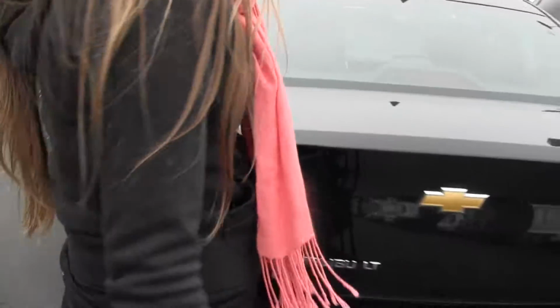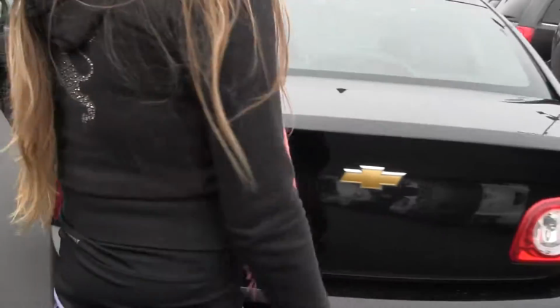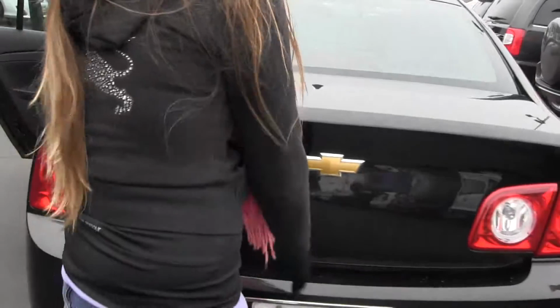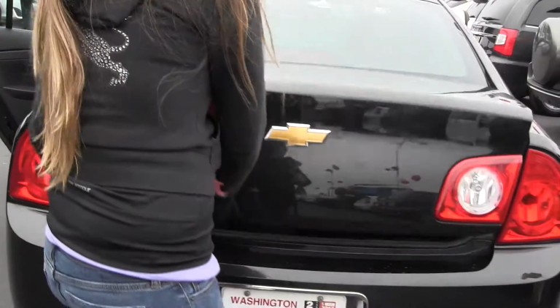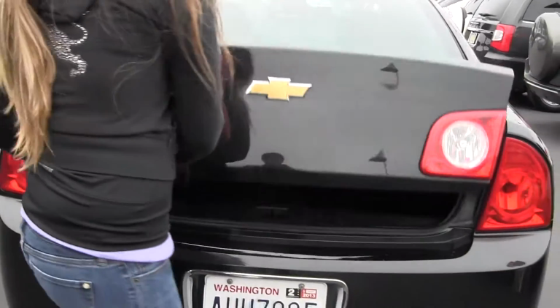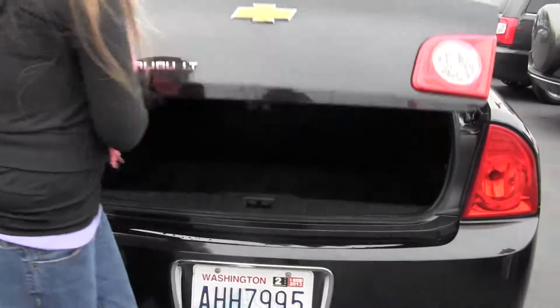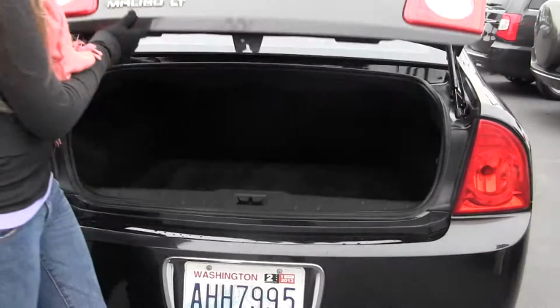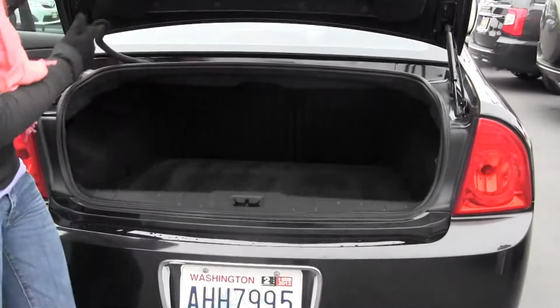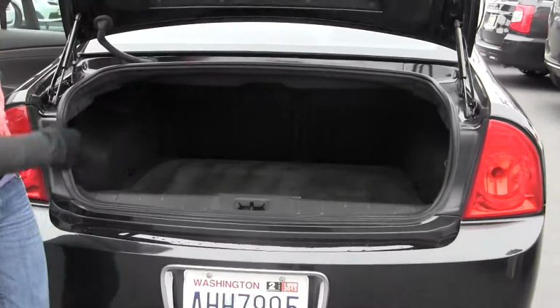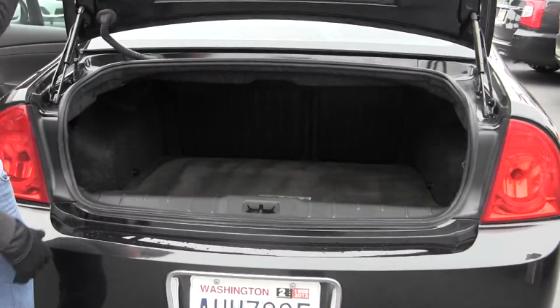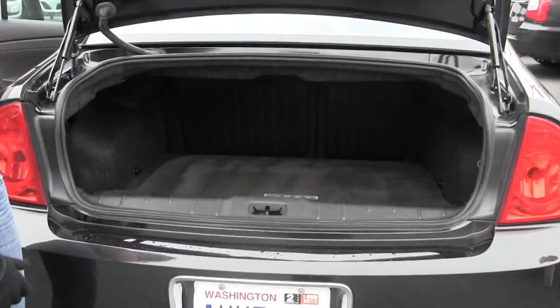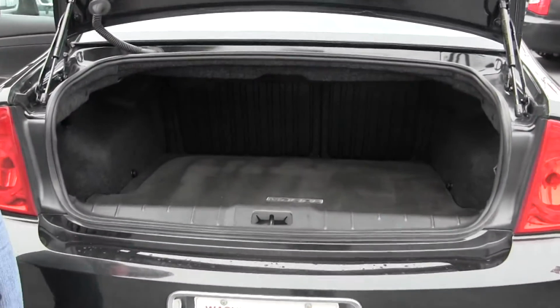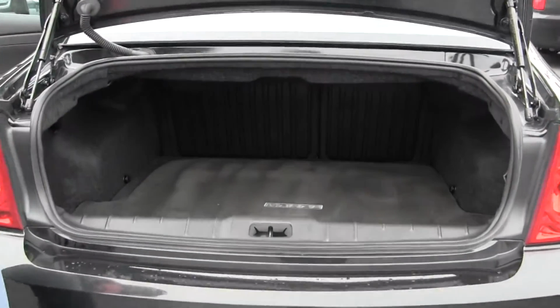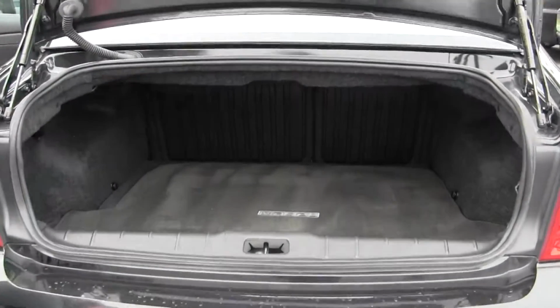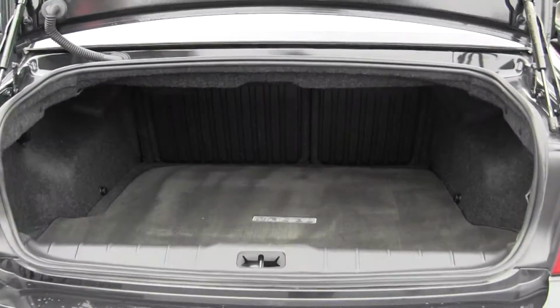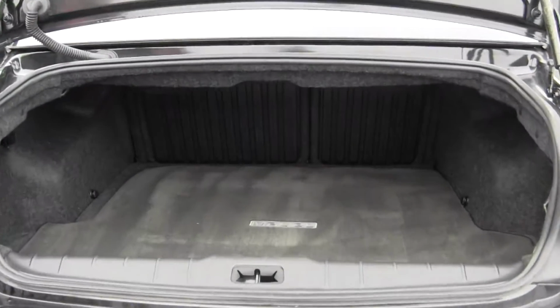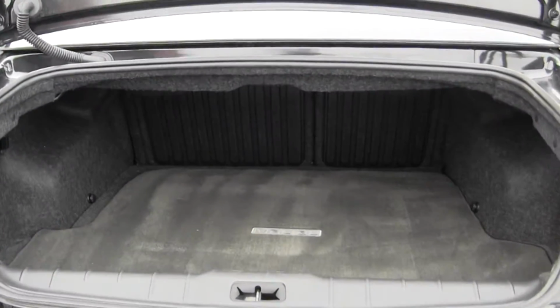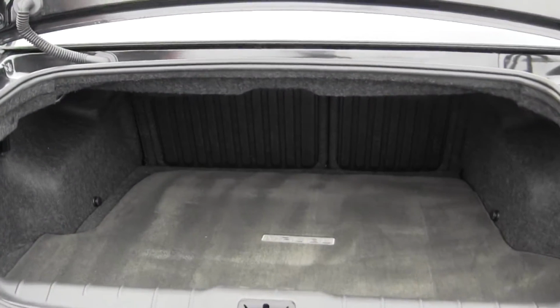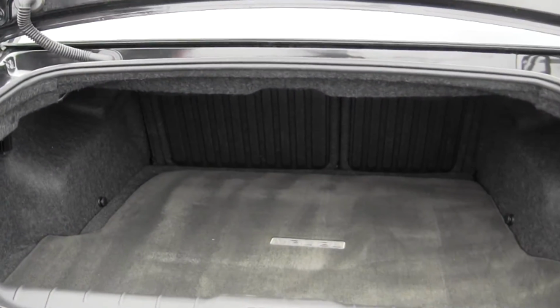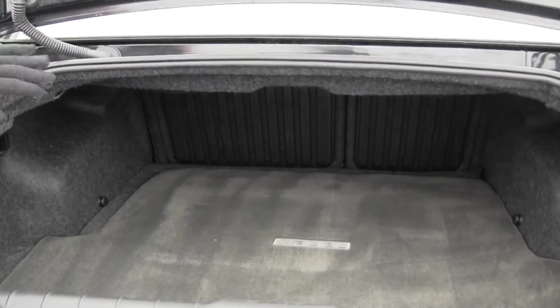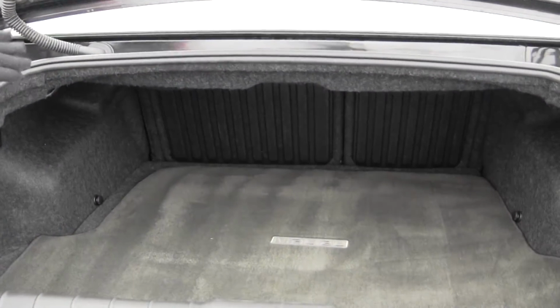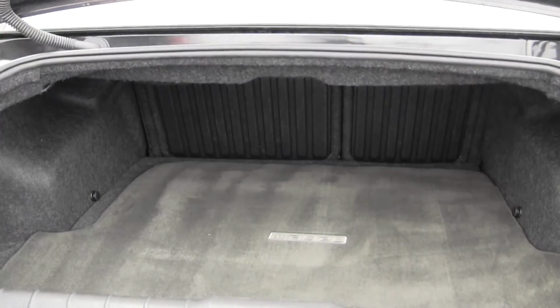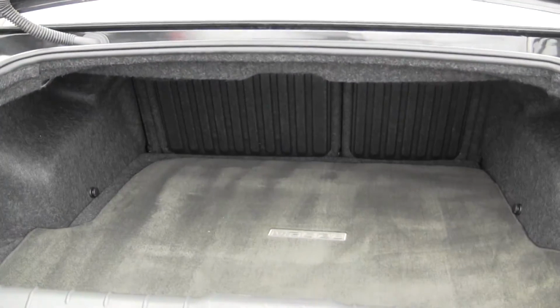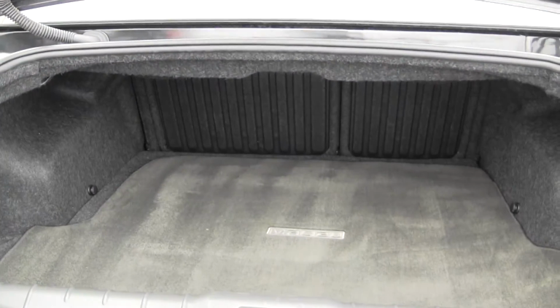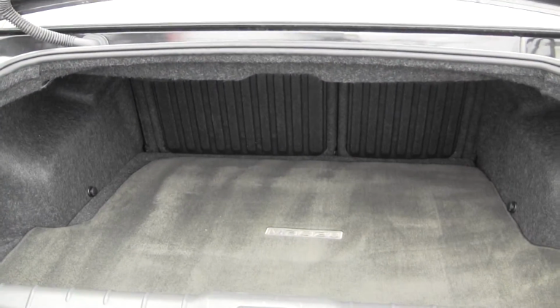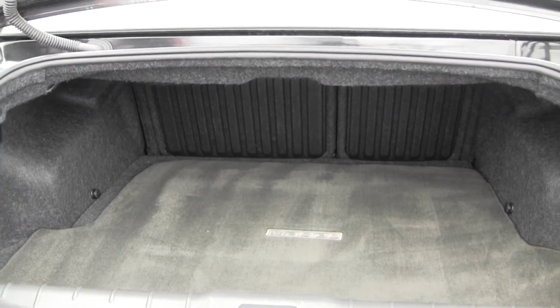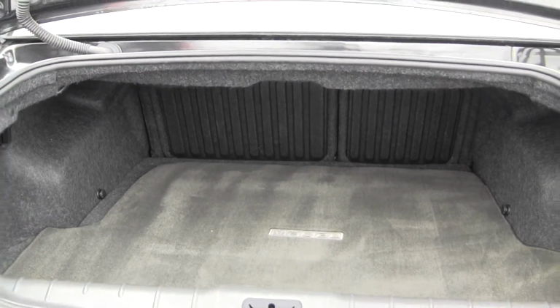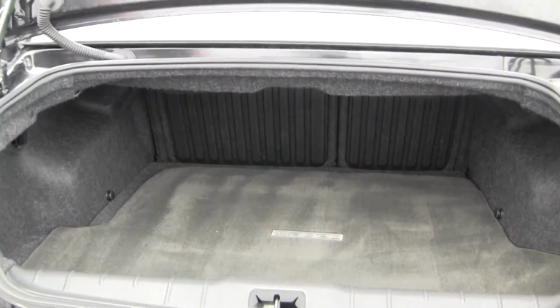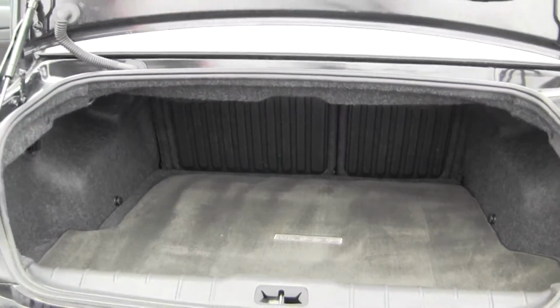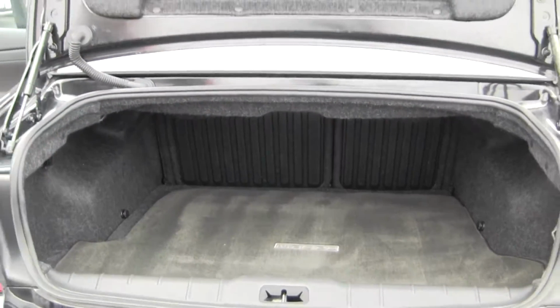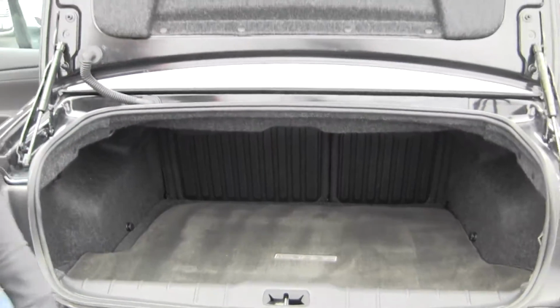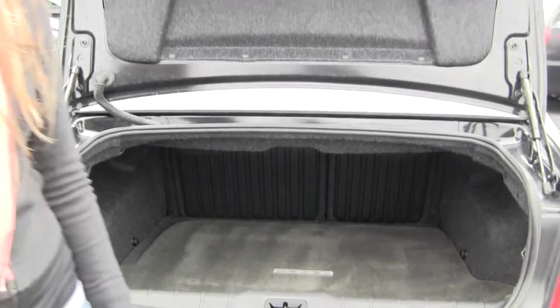You also have tons of space in your cargo area here. You can fold those seats down for any additional space you may need.